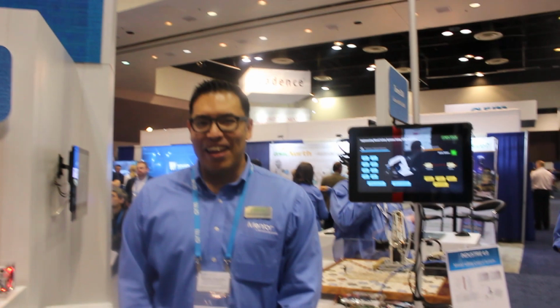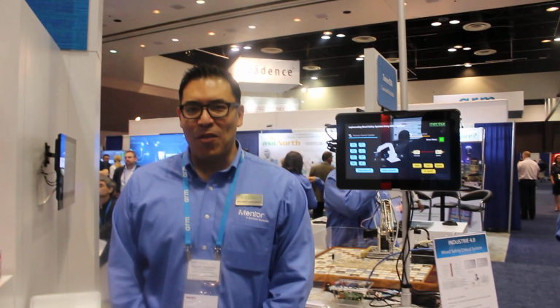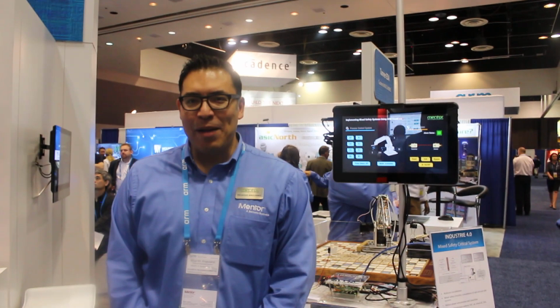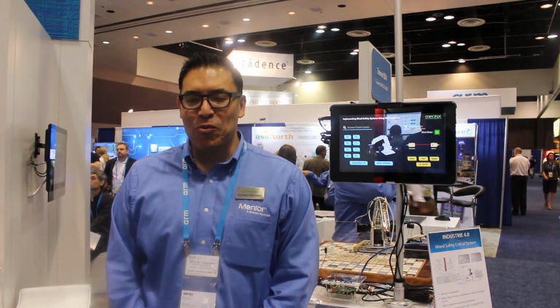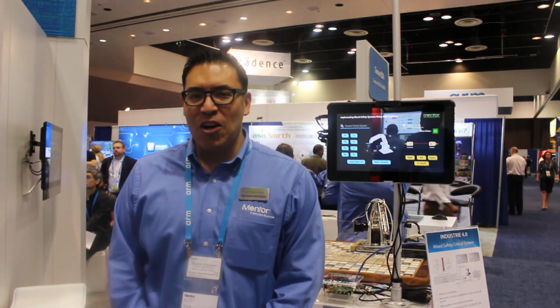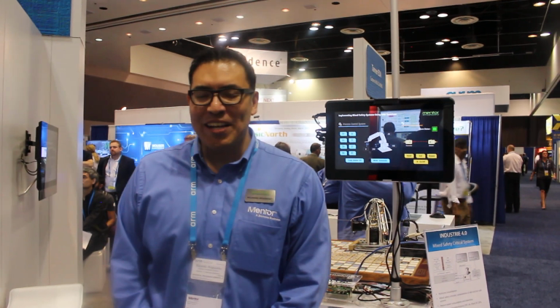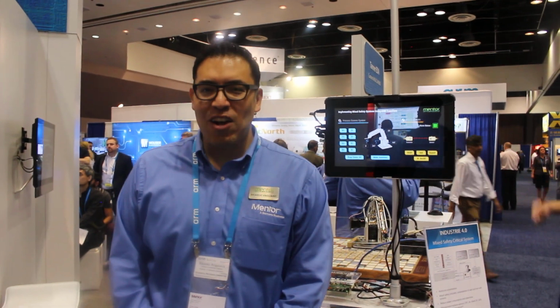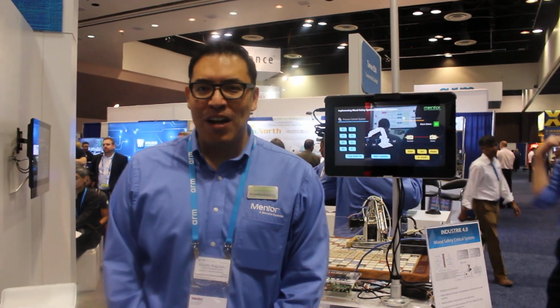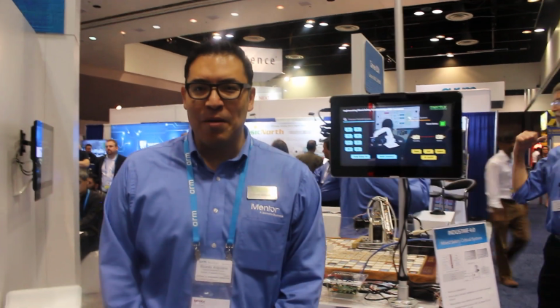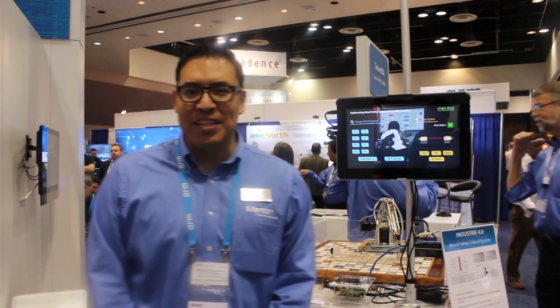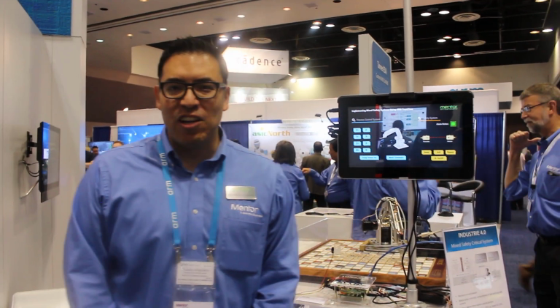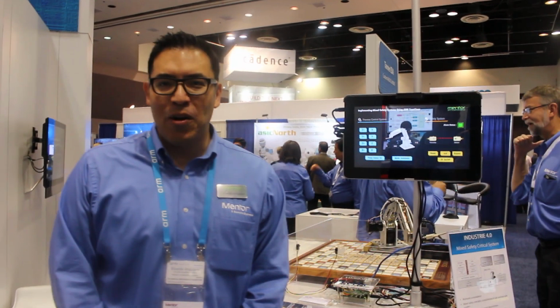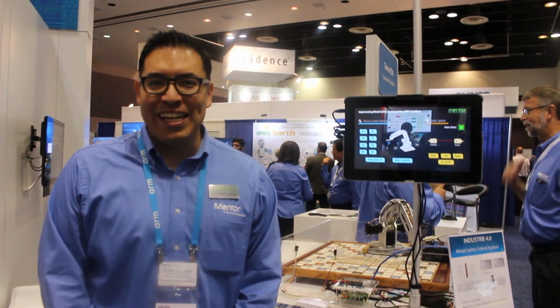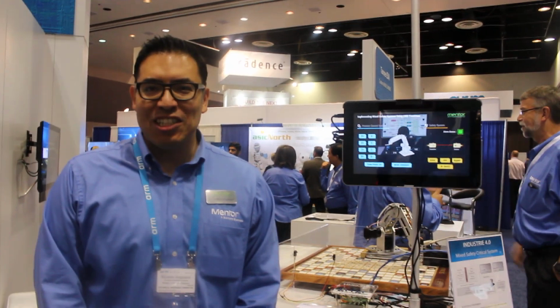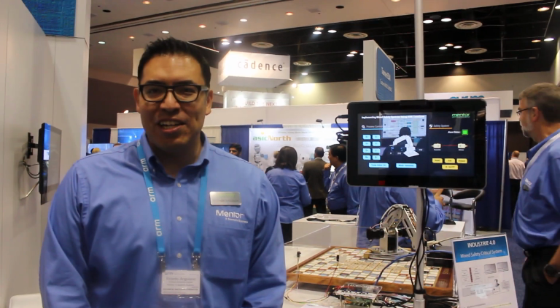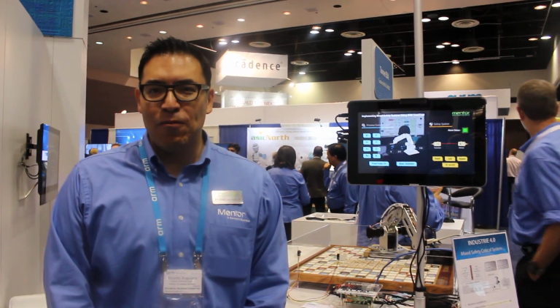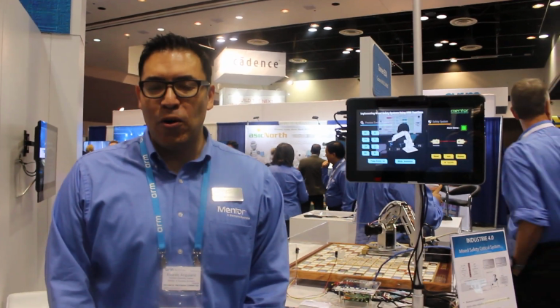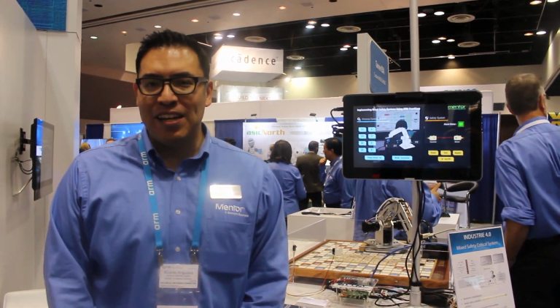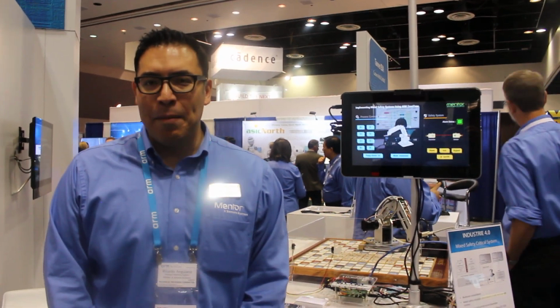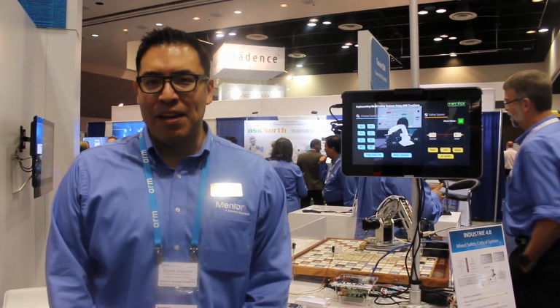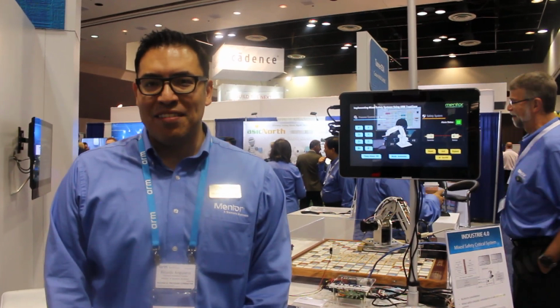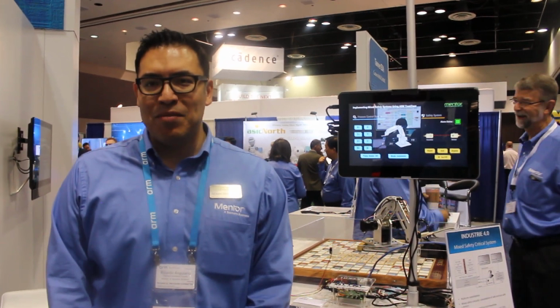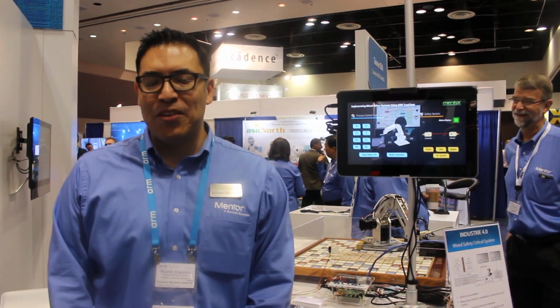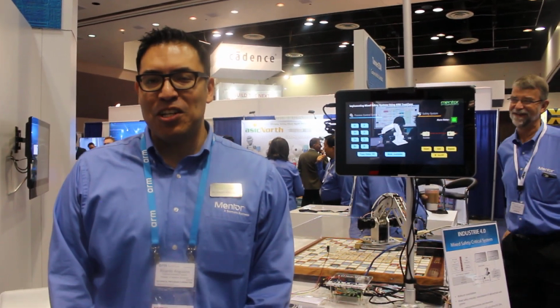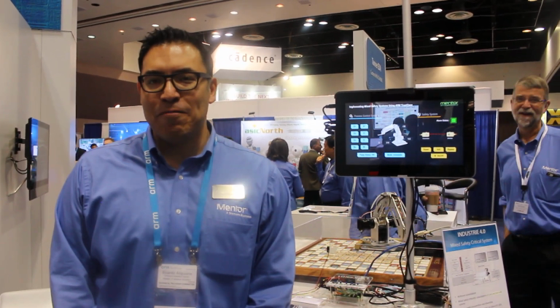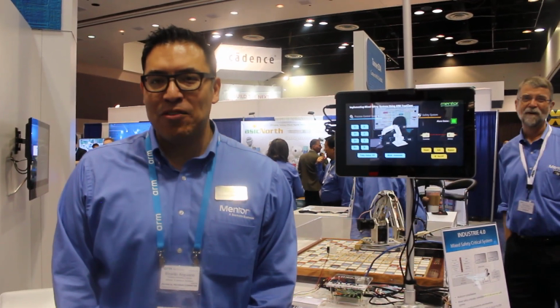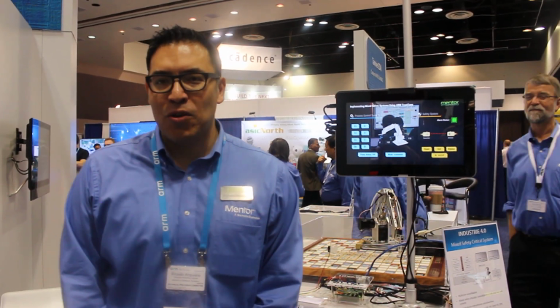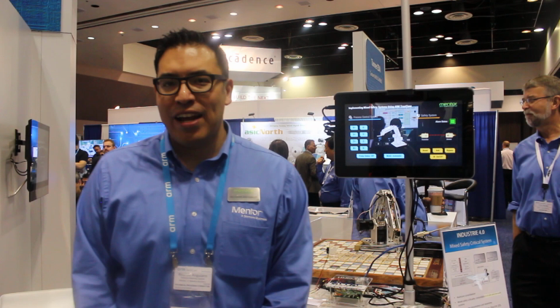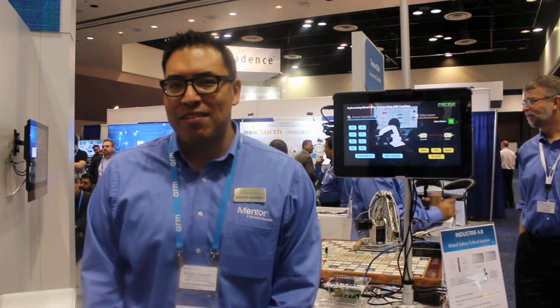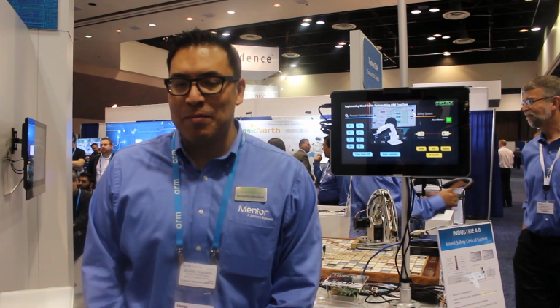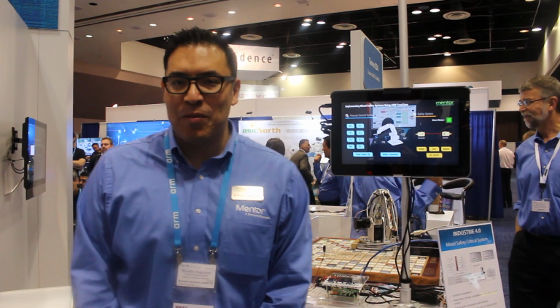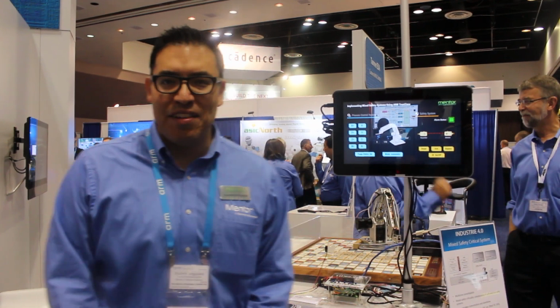Hi there, my name is Ricardo Aguiano. I'm a Technical Marketing Engineer for the Embedded Systems Division of Mentor, a Siemens business.